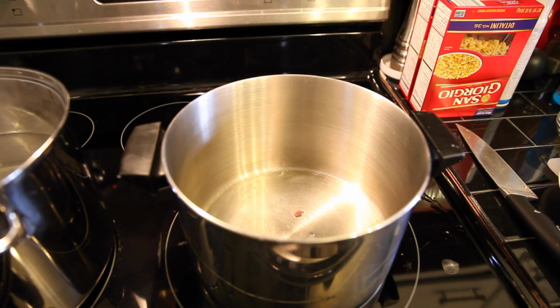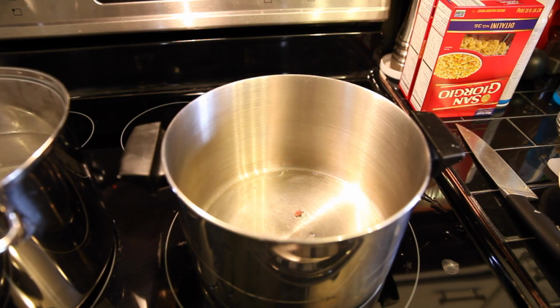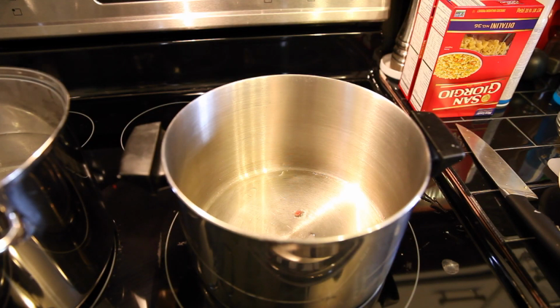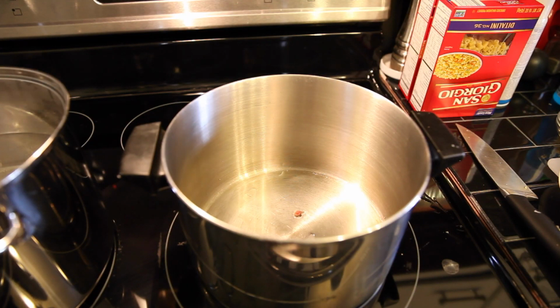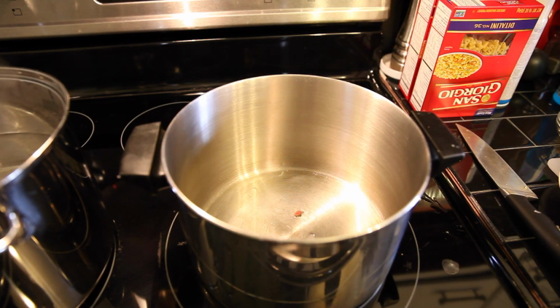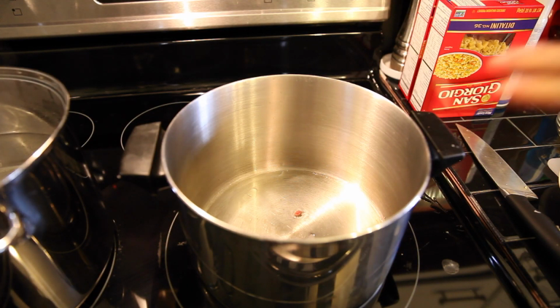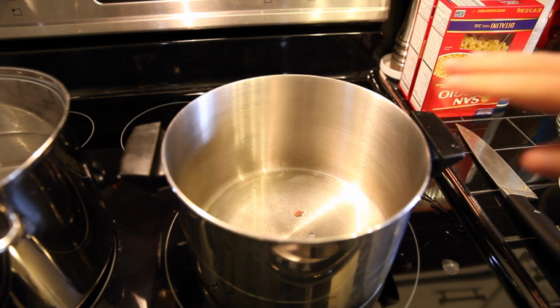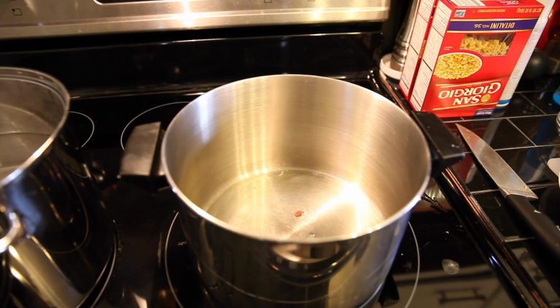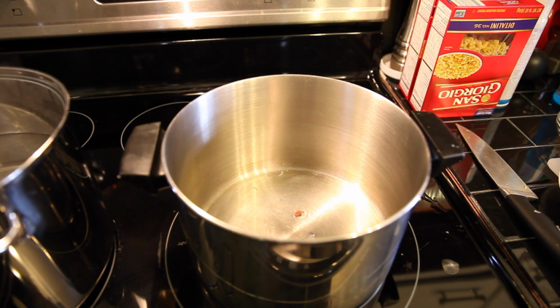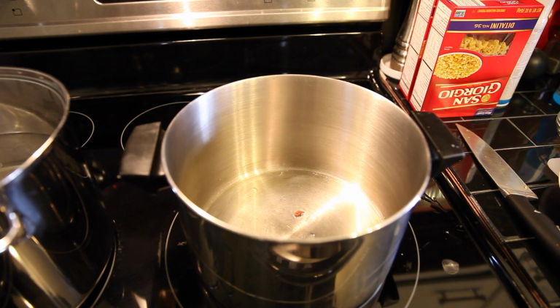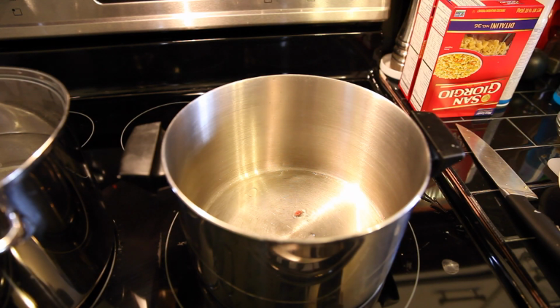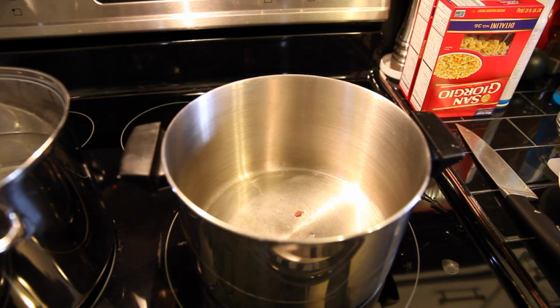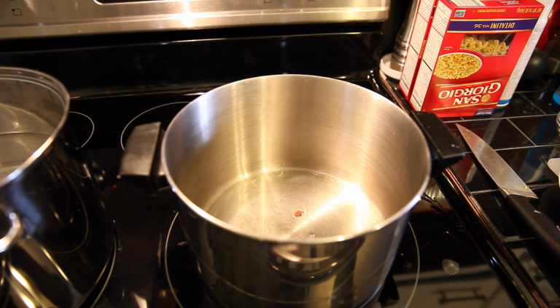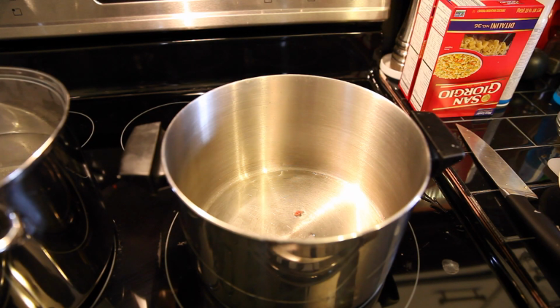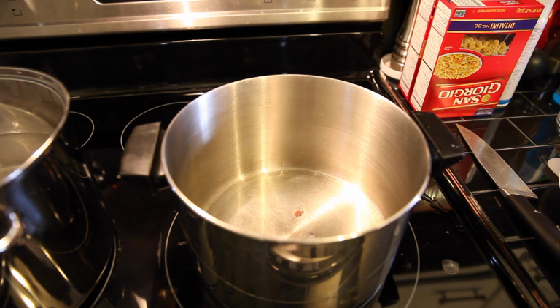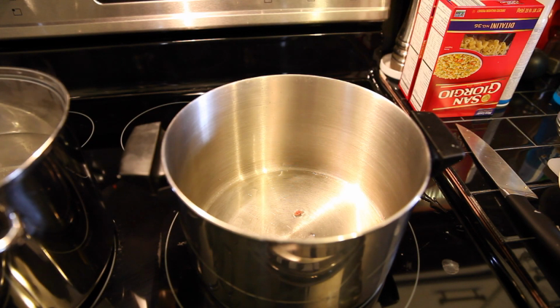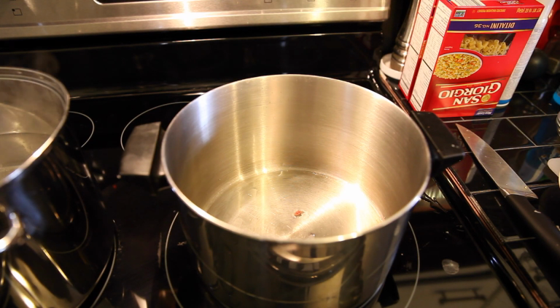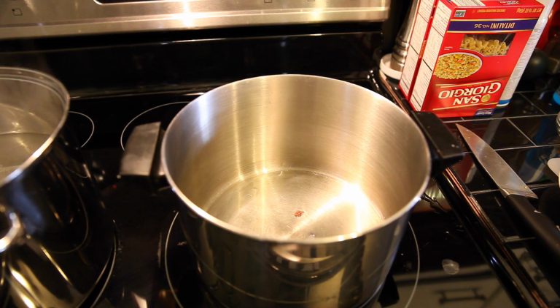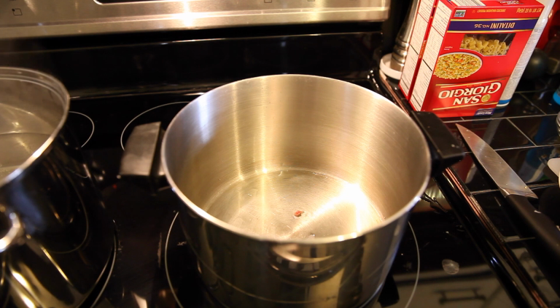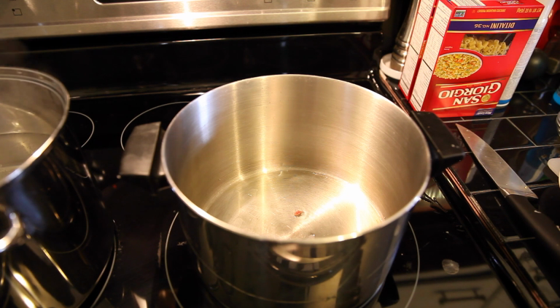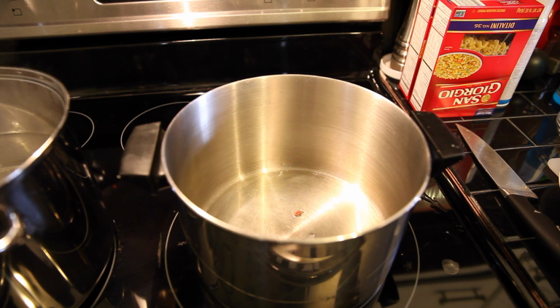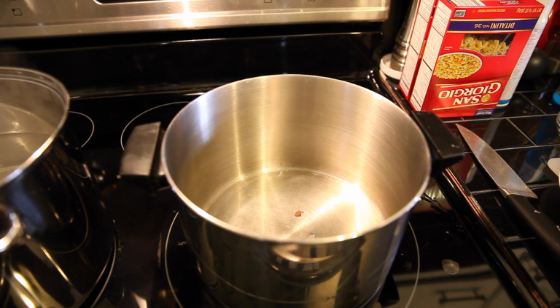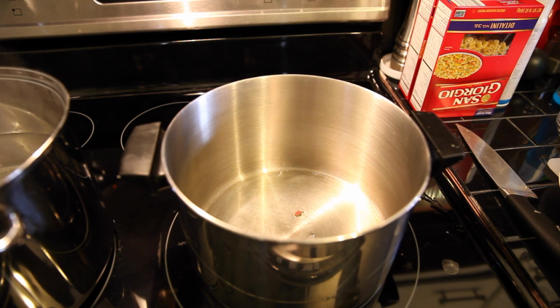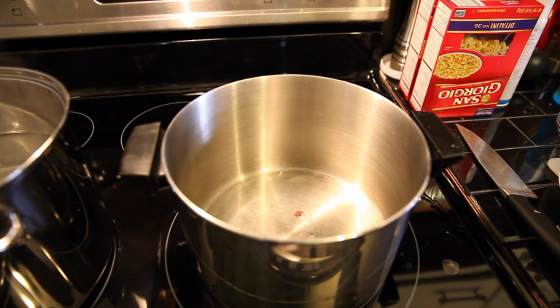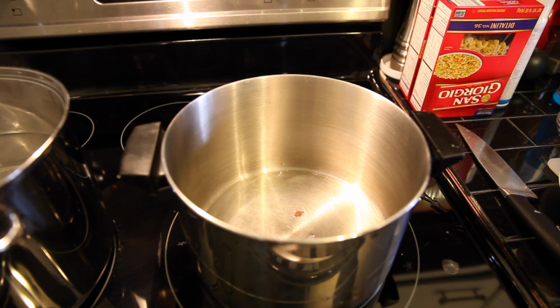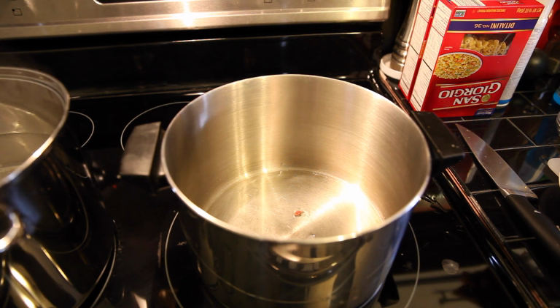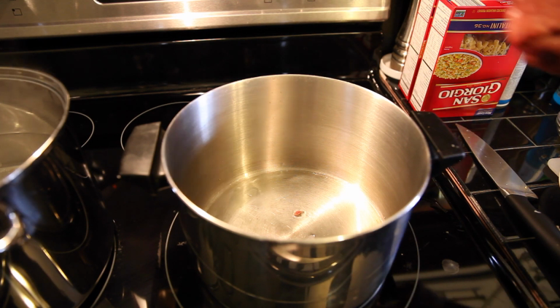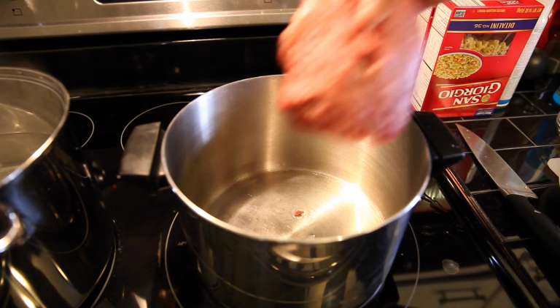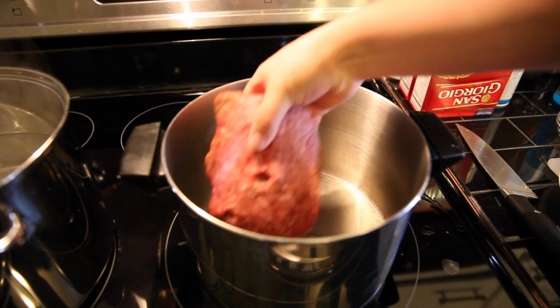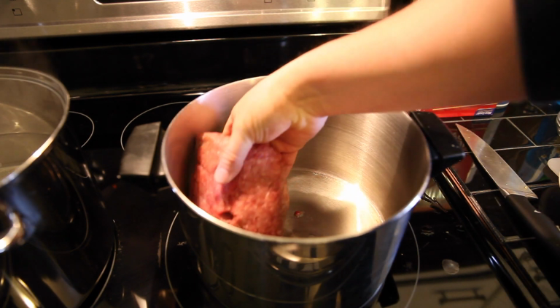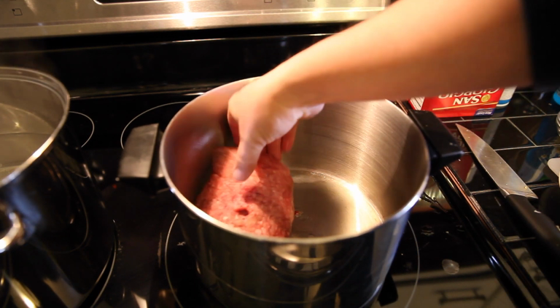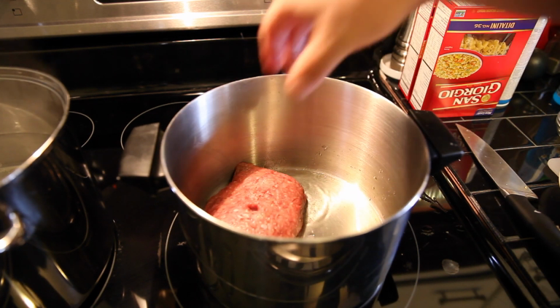For step one we're gonna heat some oil in a pot, and then we're gonna brown about a pound of hamburger.